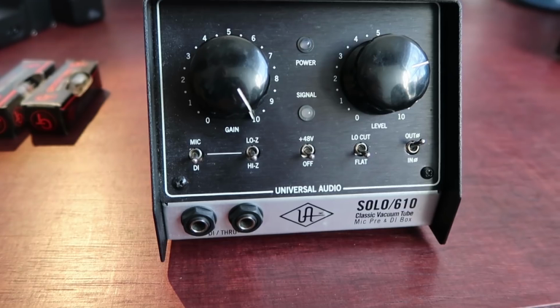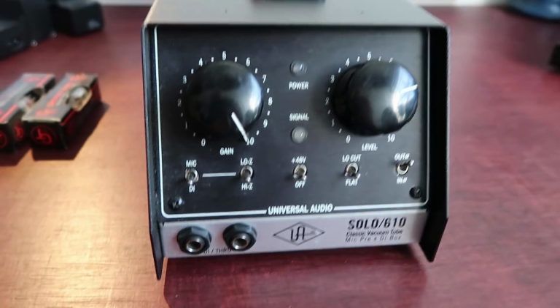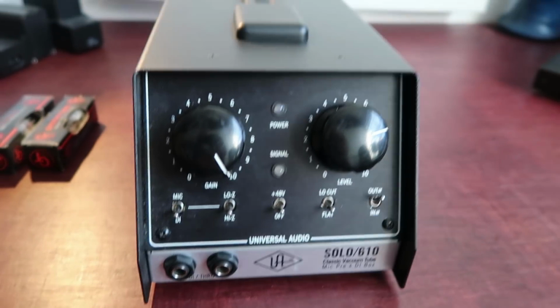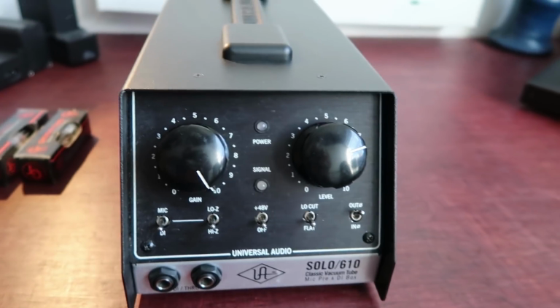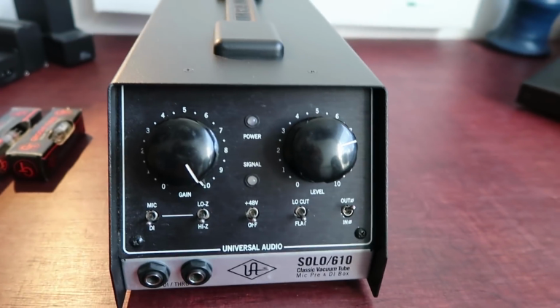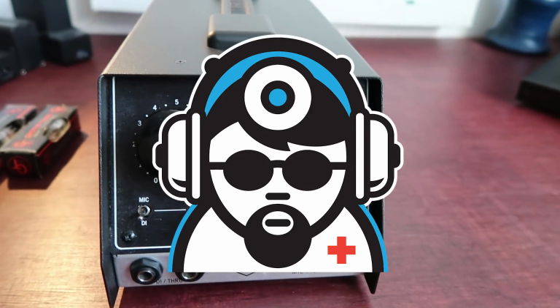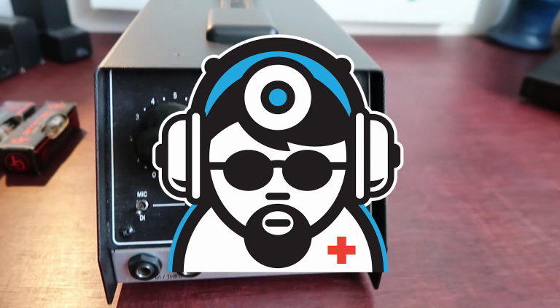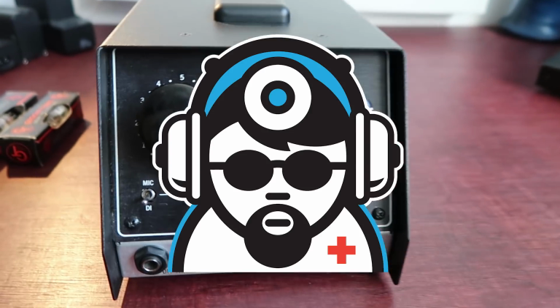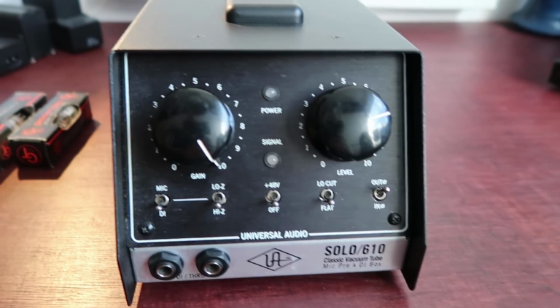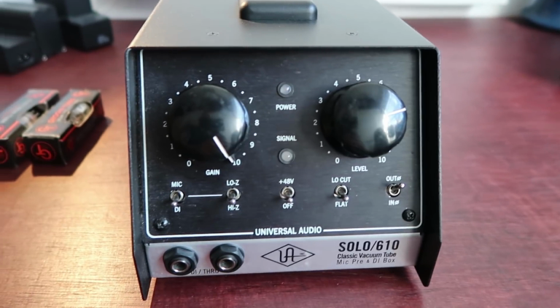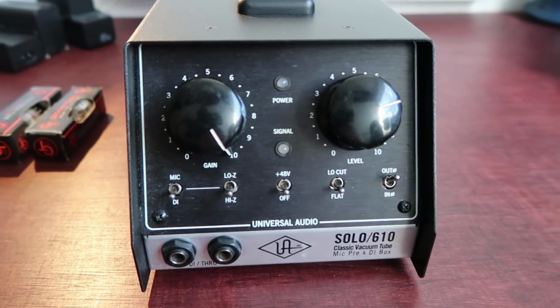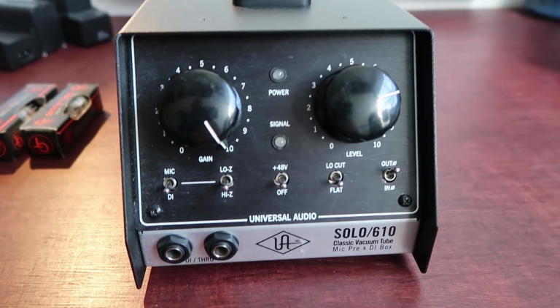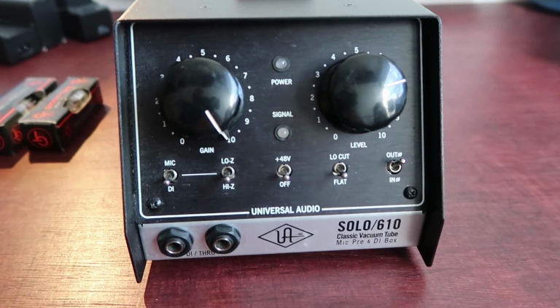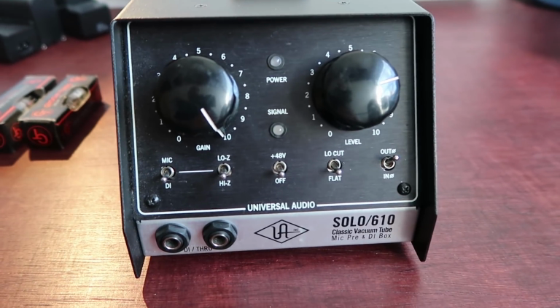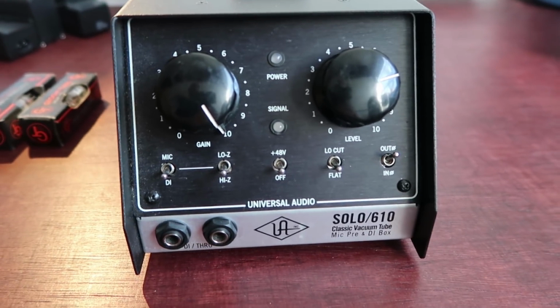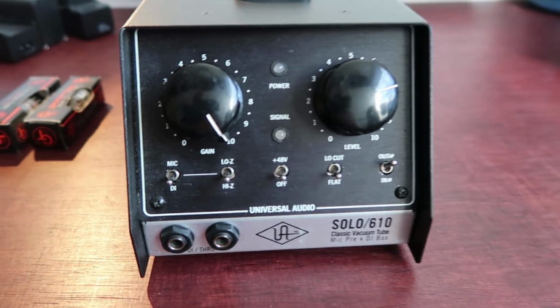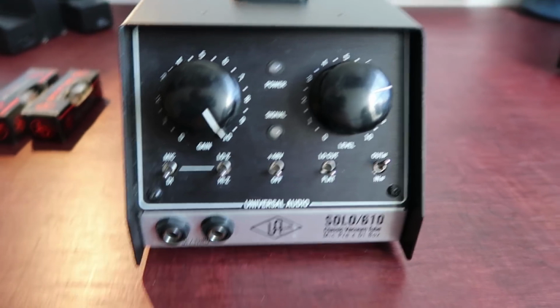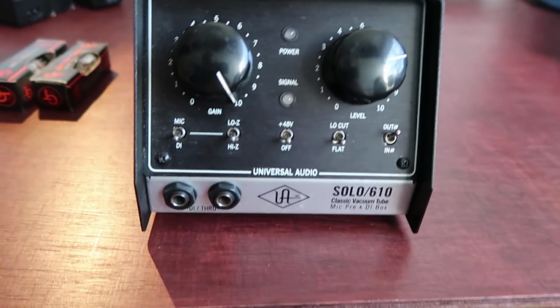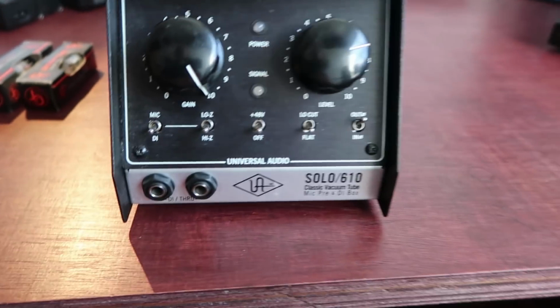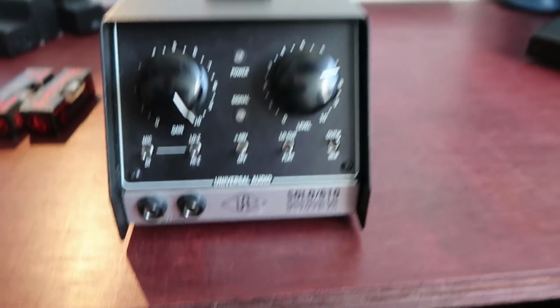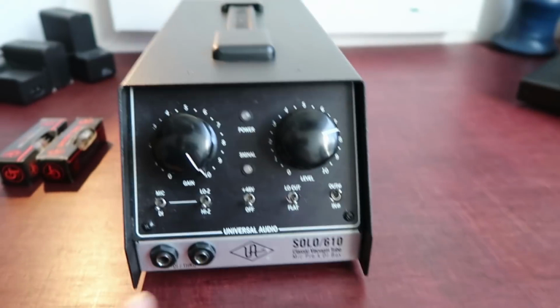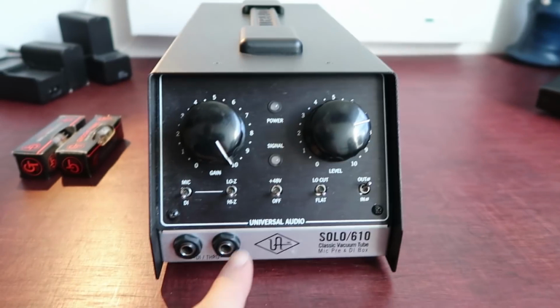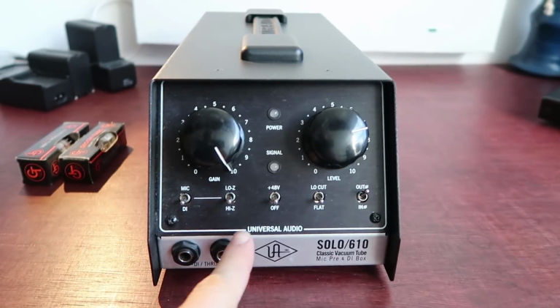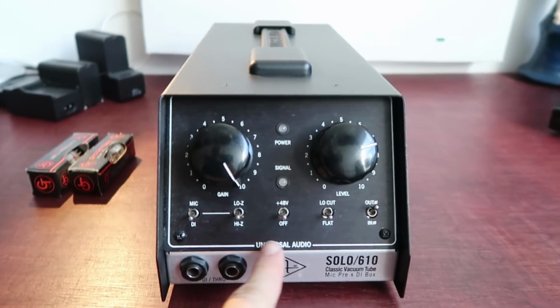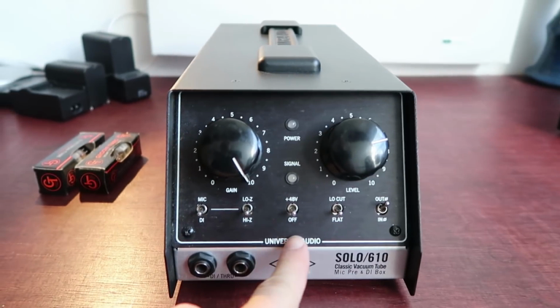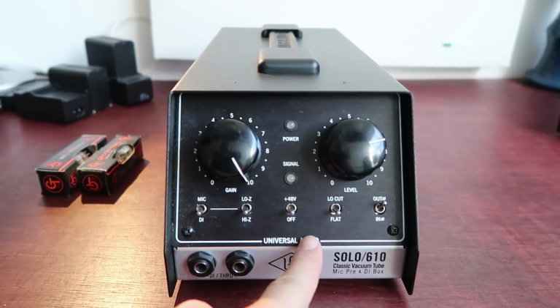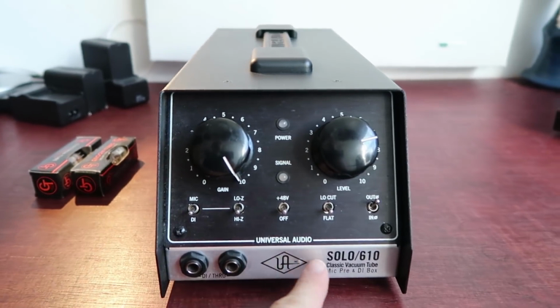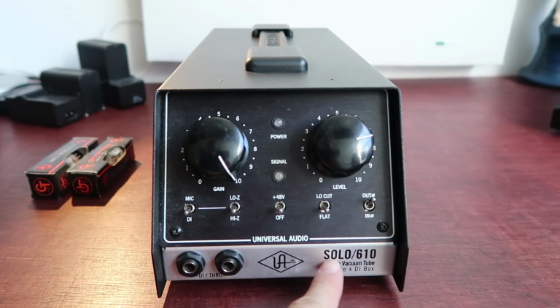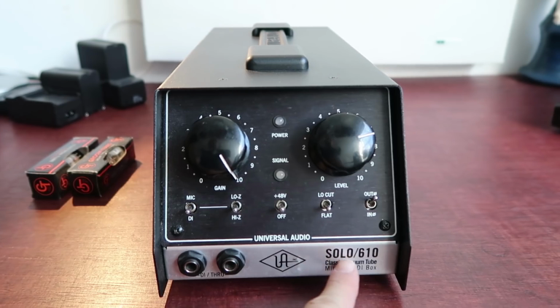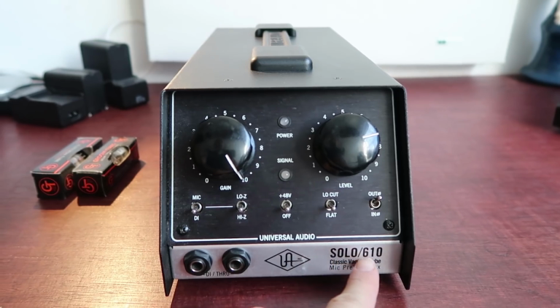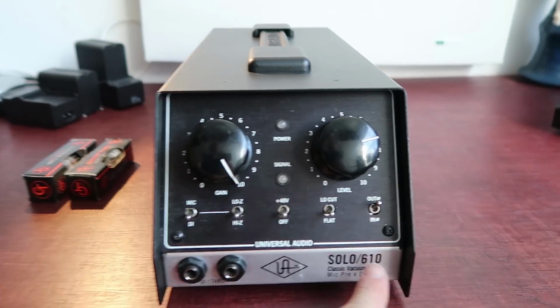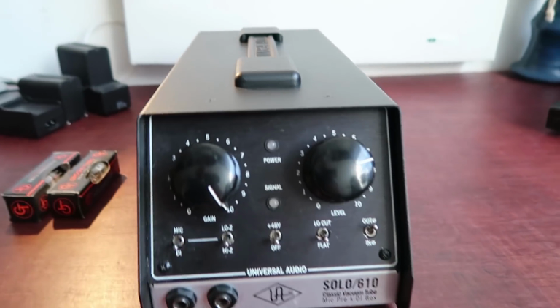Hi and welcome to Dr. Mix. This is gonna be a quick one about a Universal Audio Solo 610.